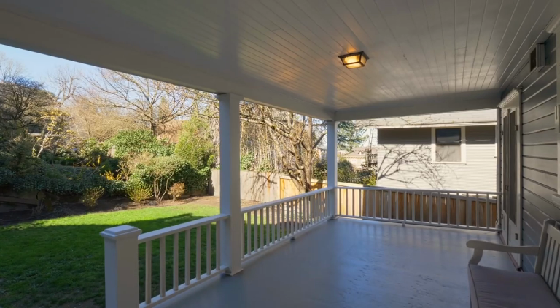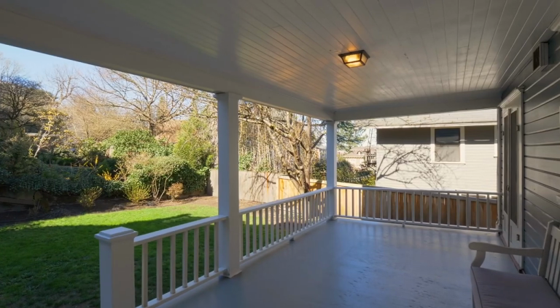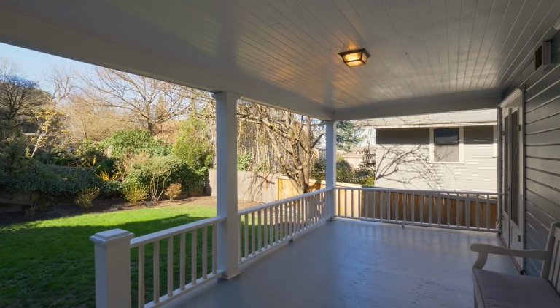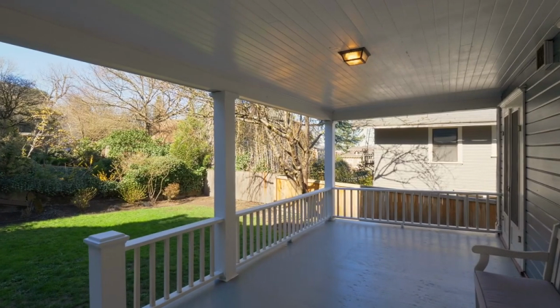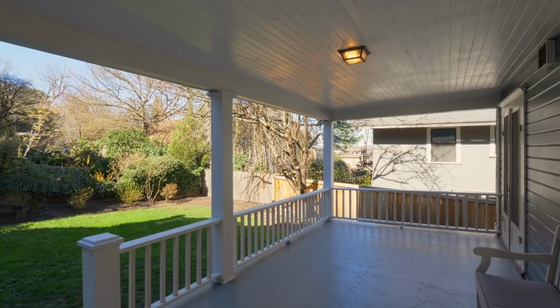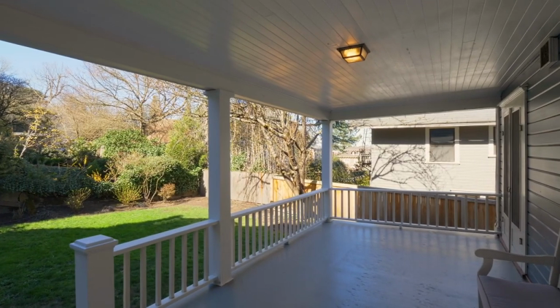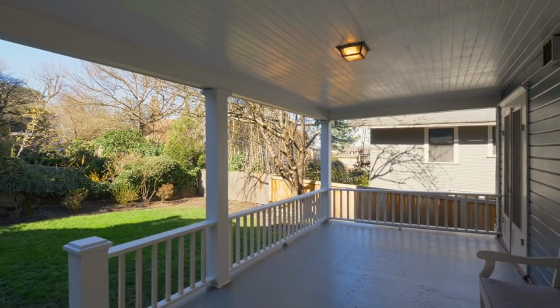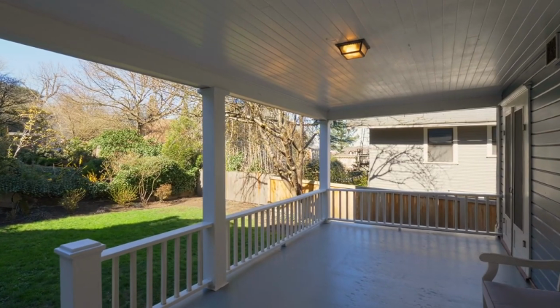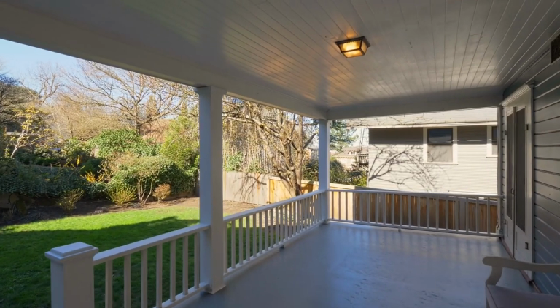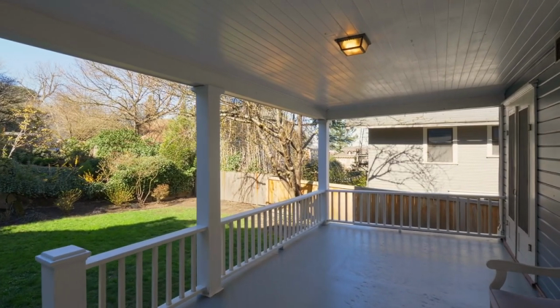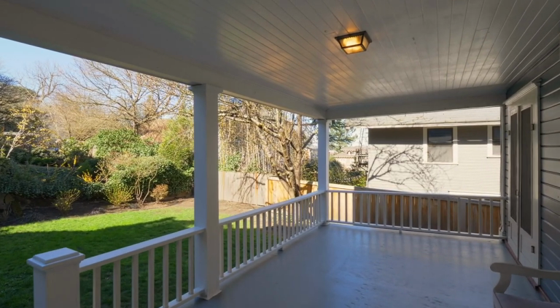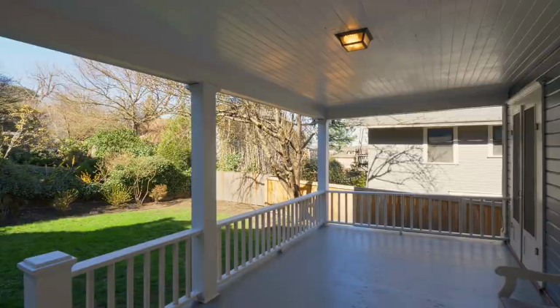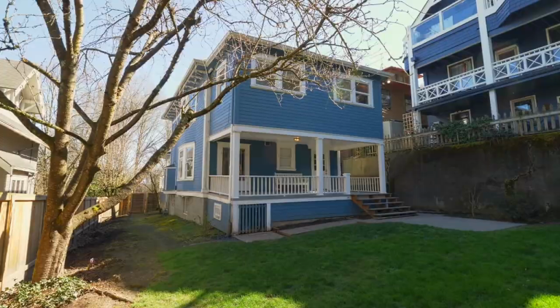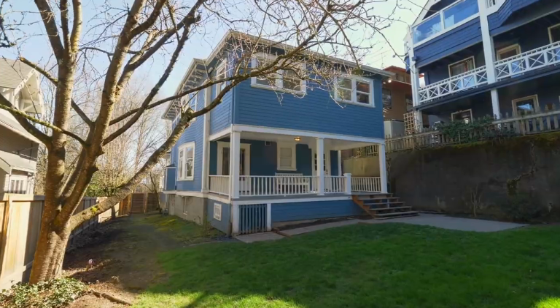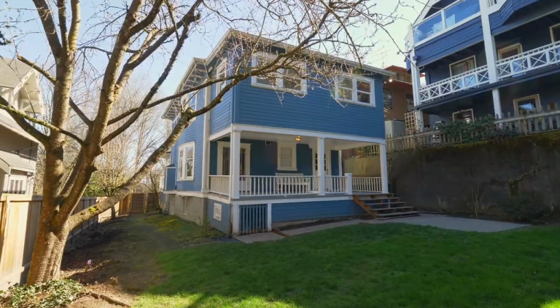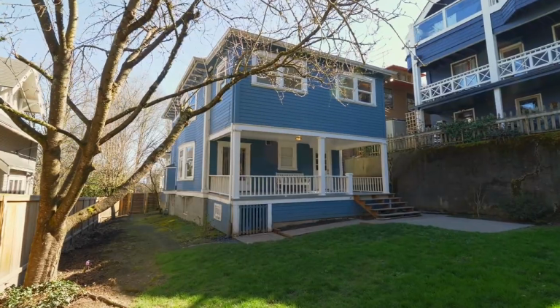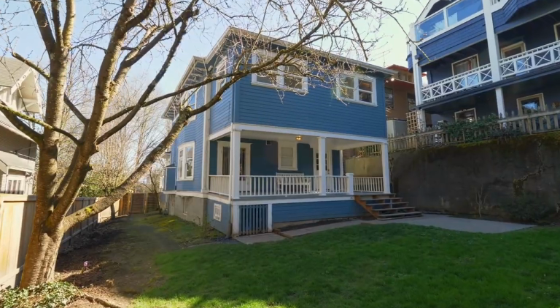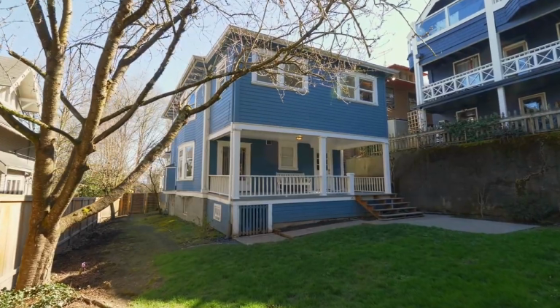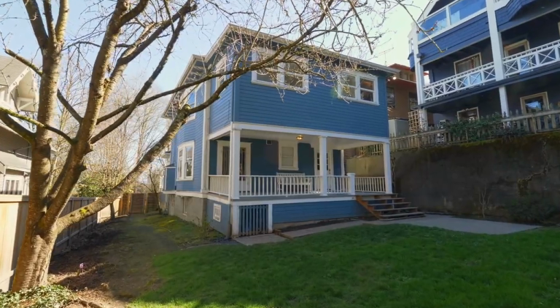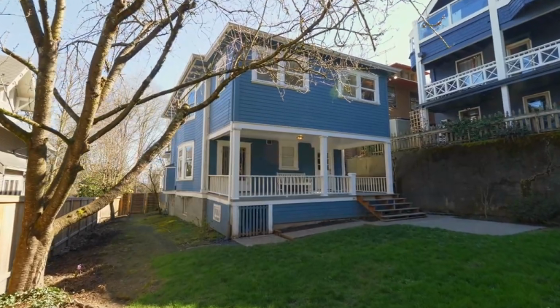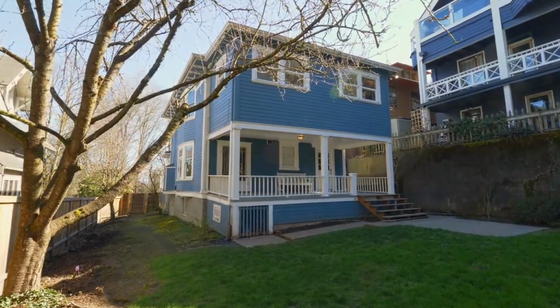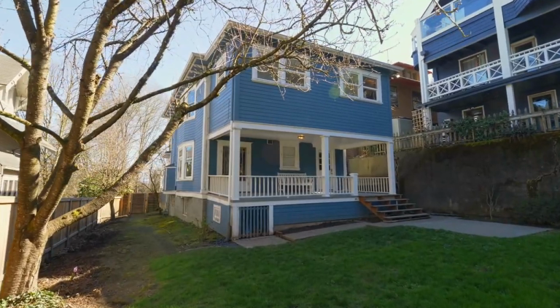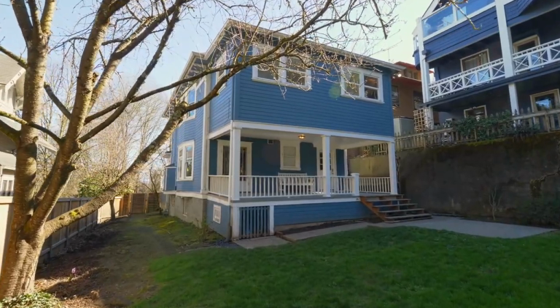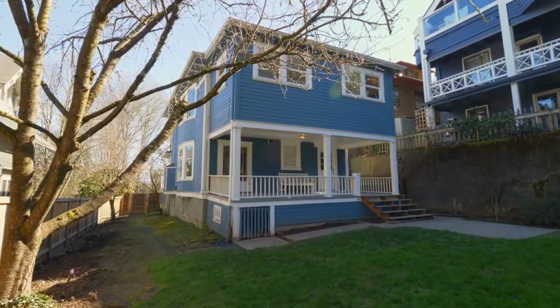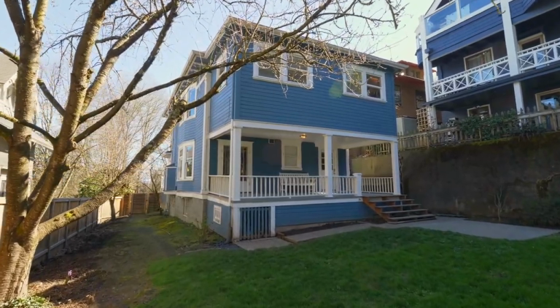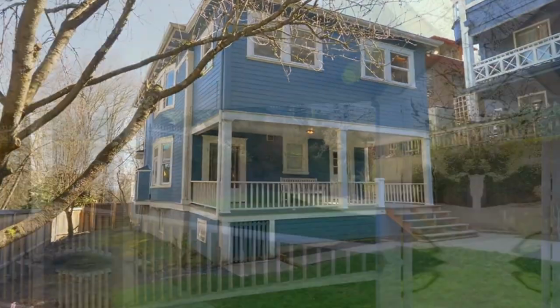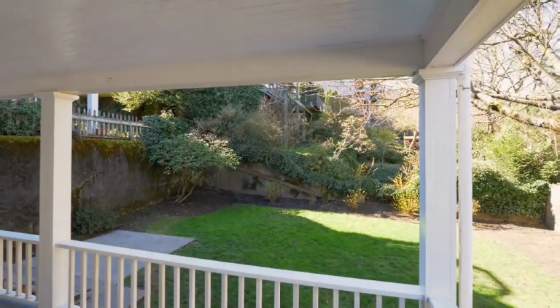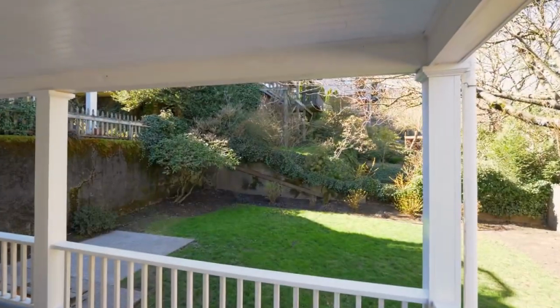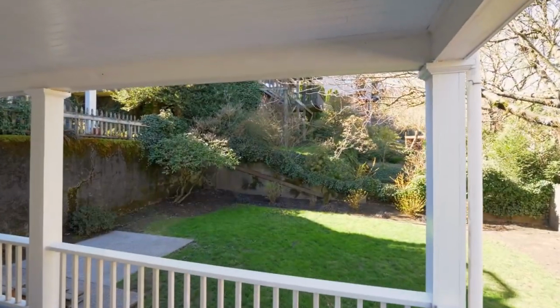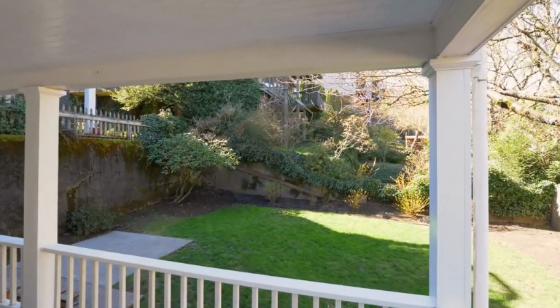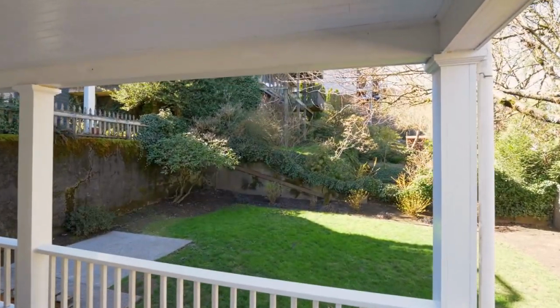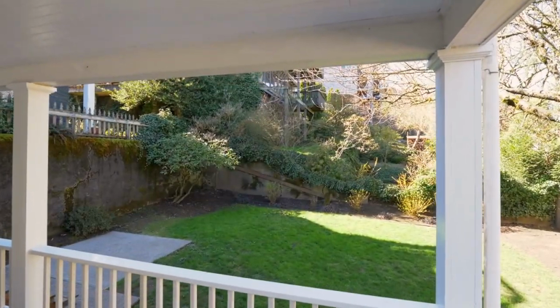The covered back porch overlooks your secluded backyard oasis with plenty of room for your garden or entertaining.